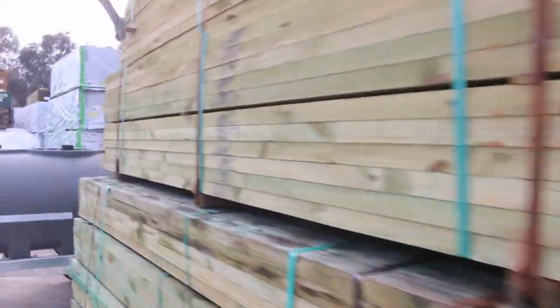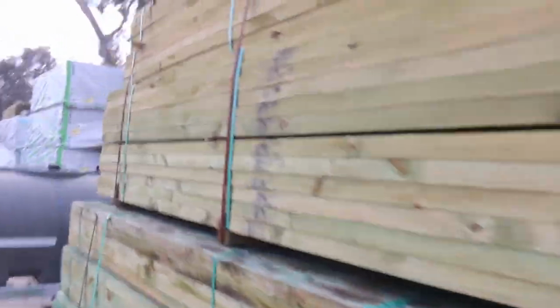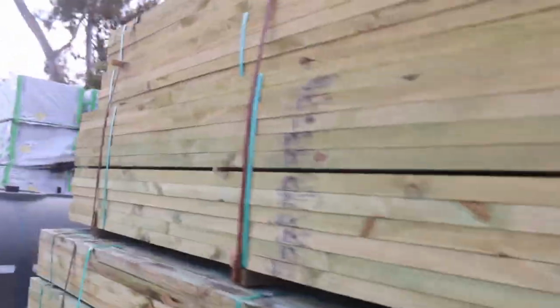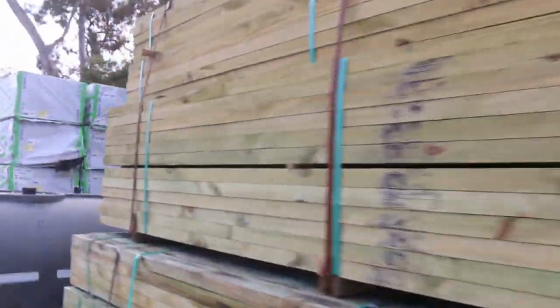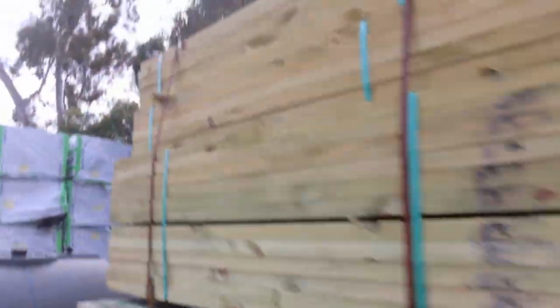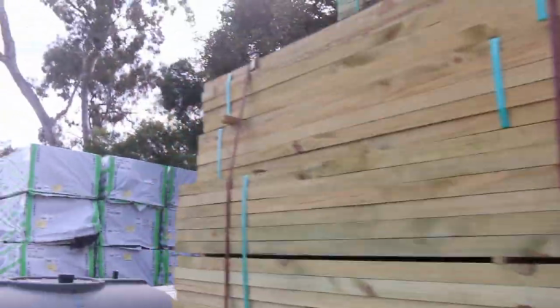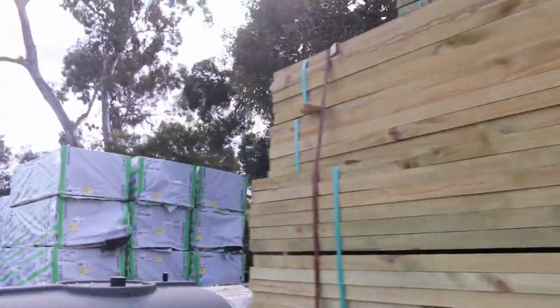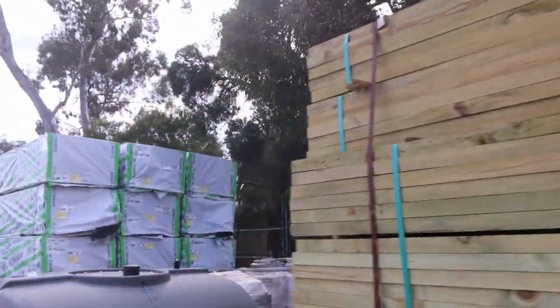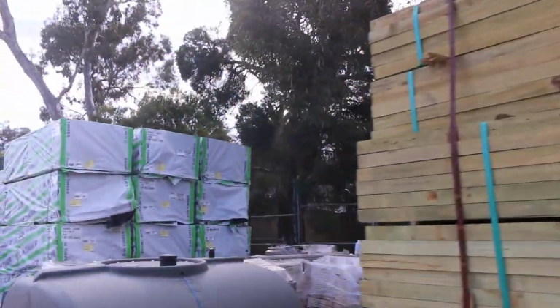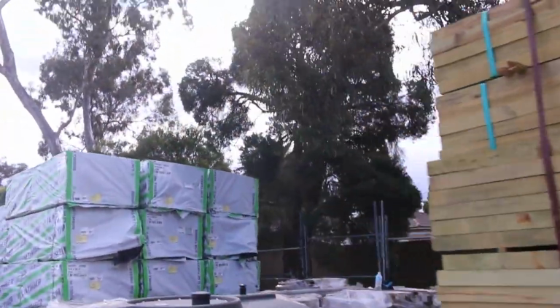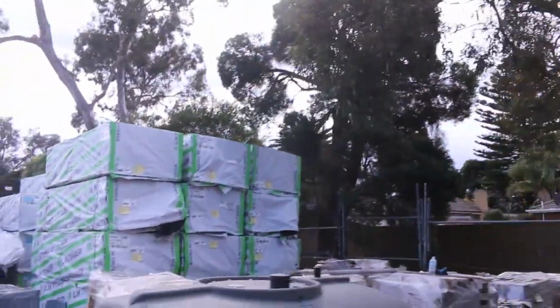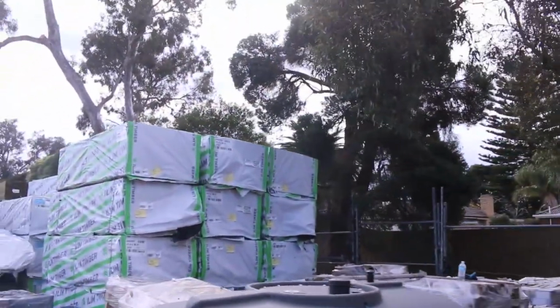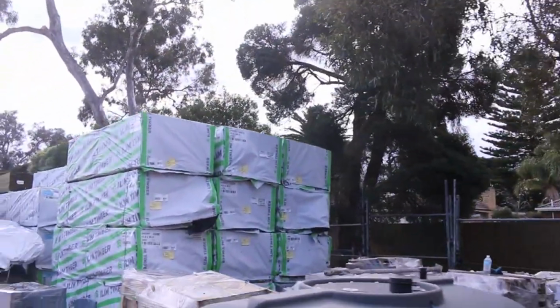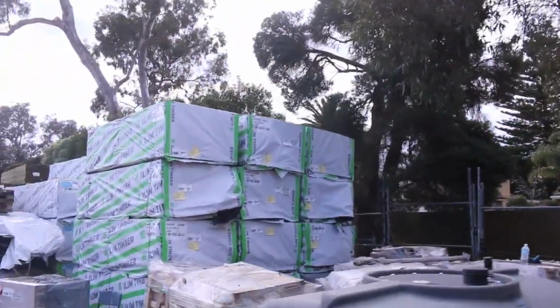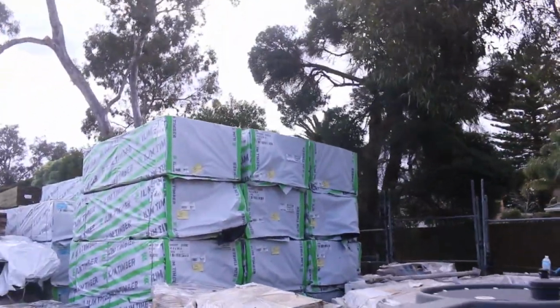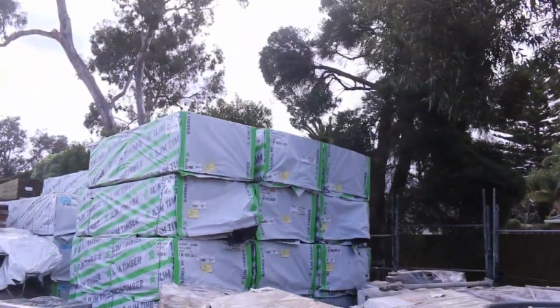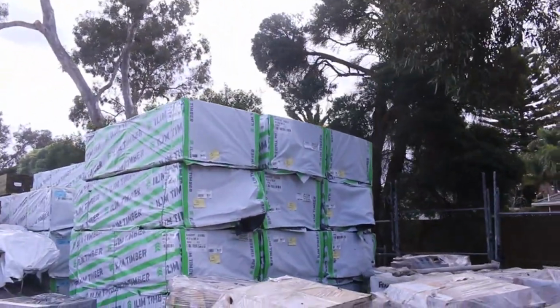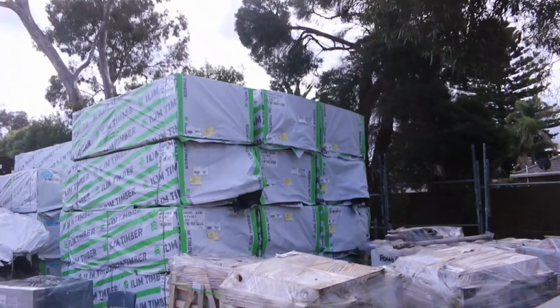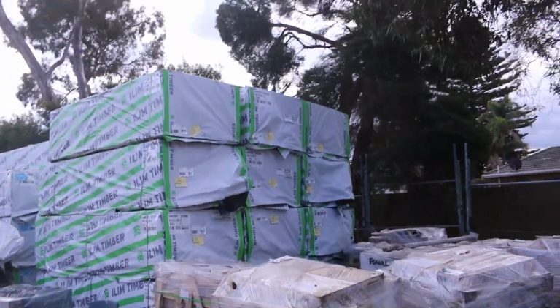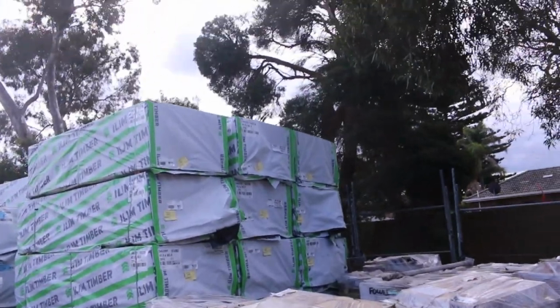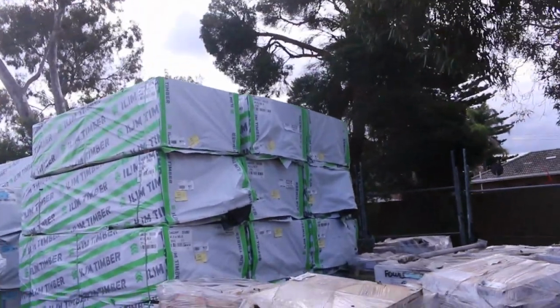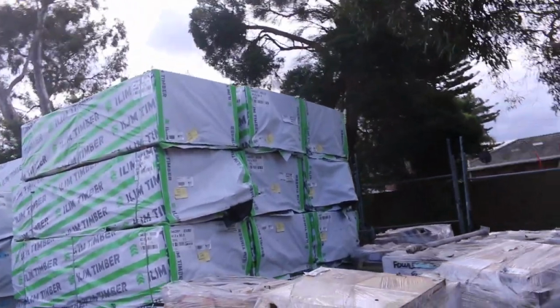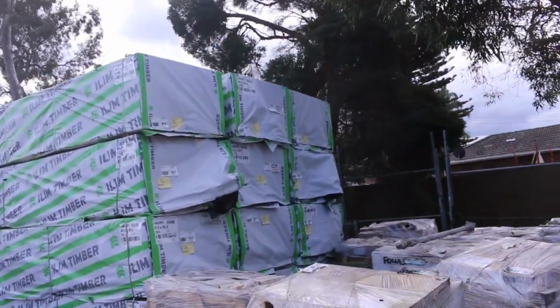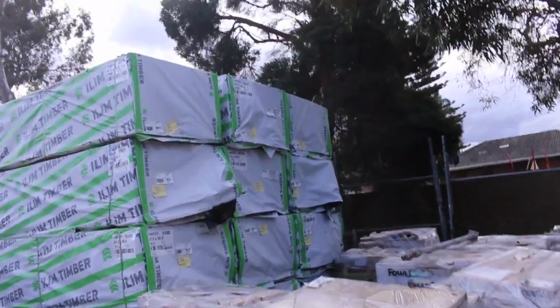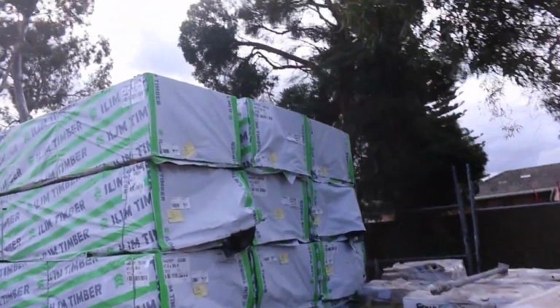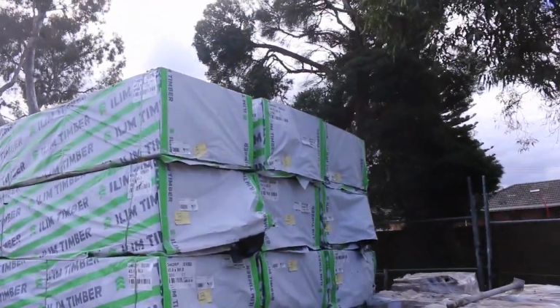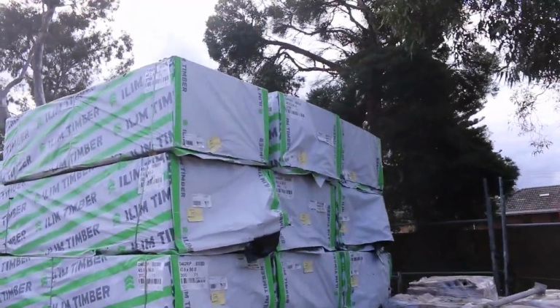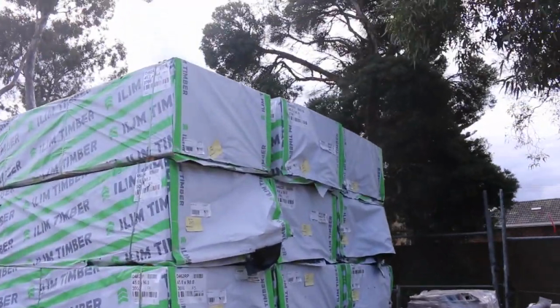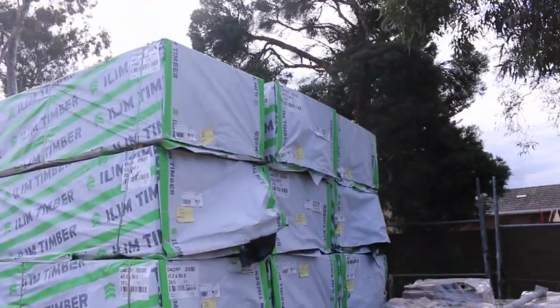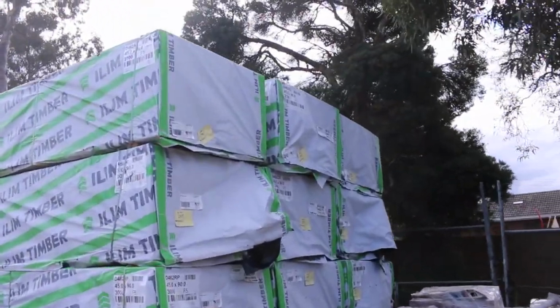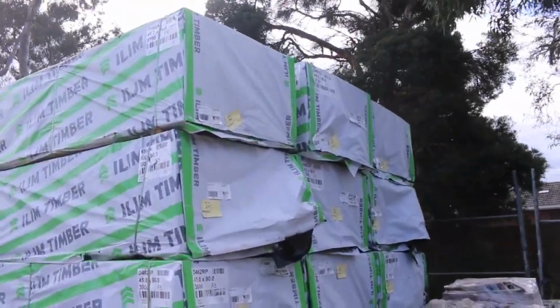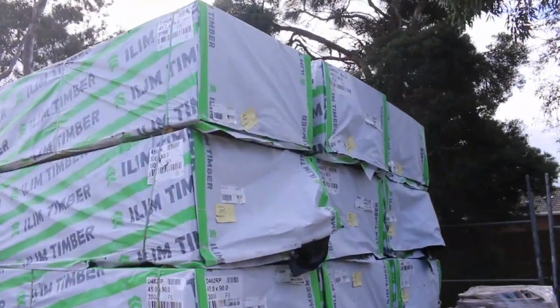There is heaps and heaps of timber in this week. We've got a beautiful load of Vic Ash, heaps of Tazioke in there as well, heaps of flooring, heaps of decking.